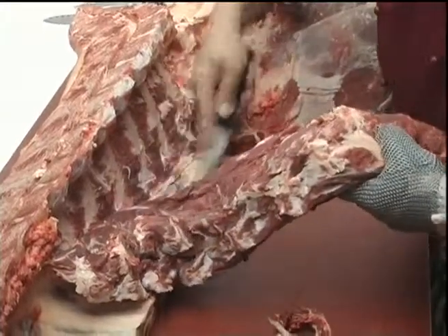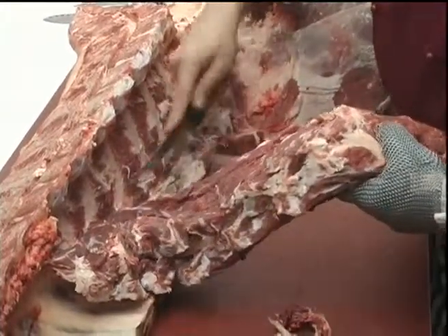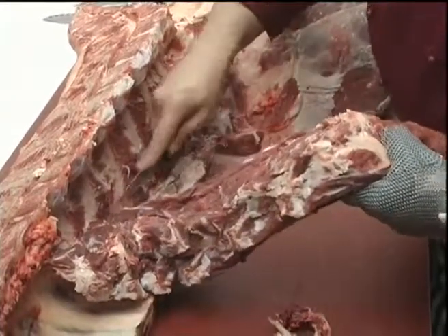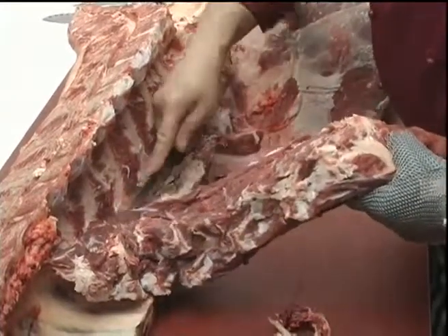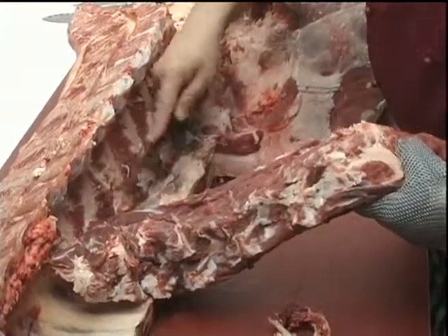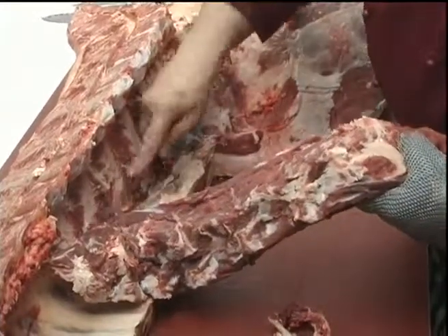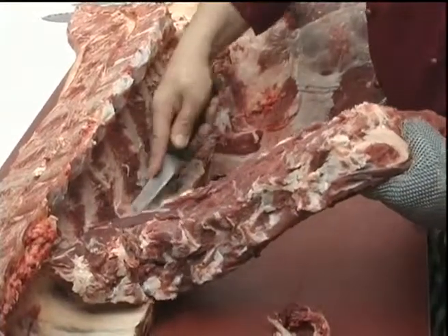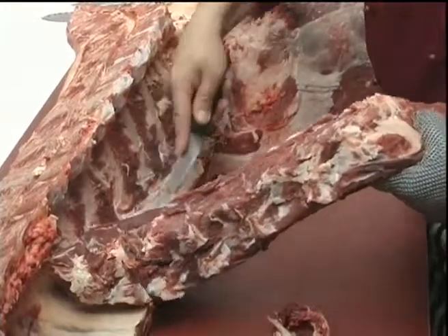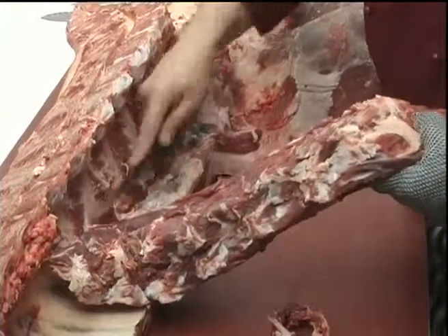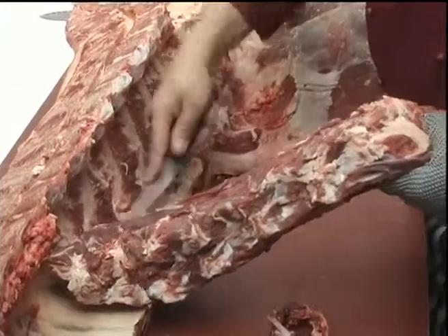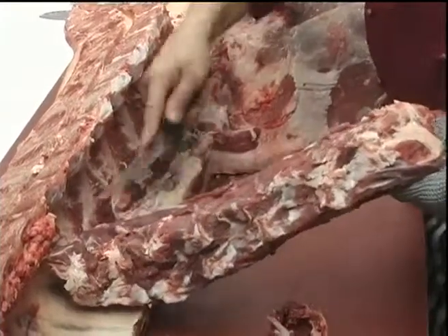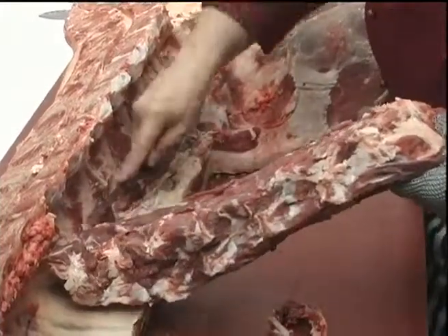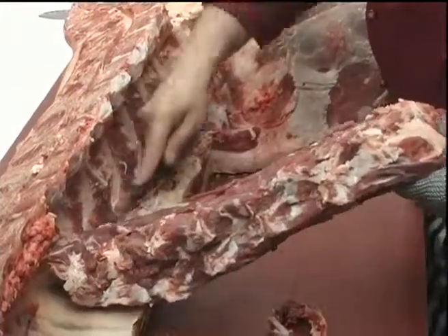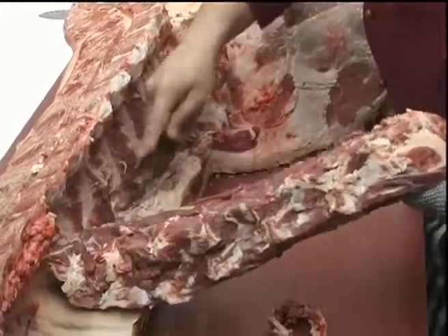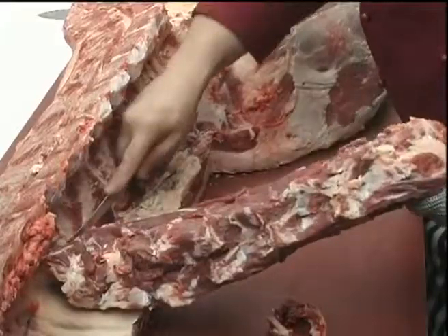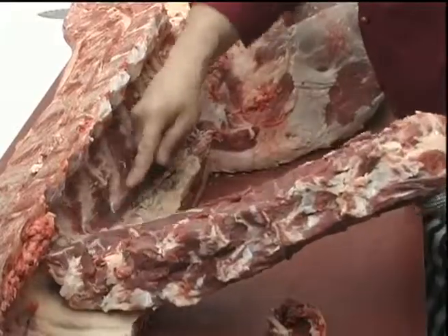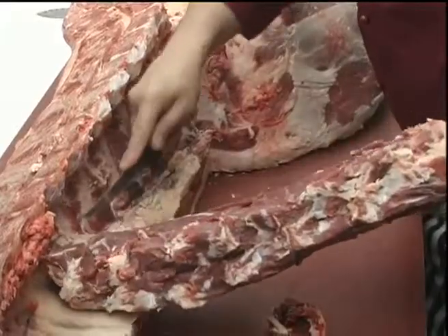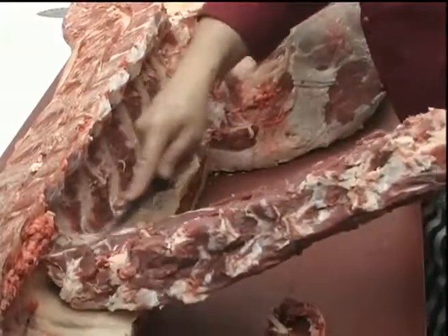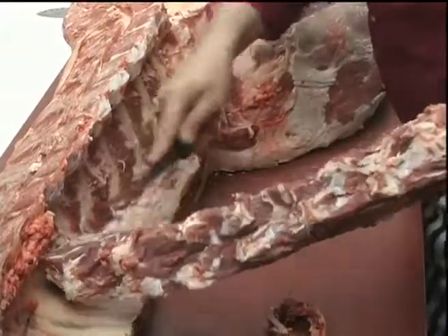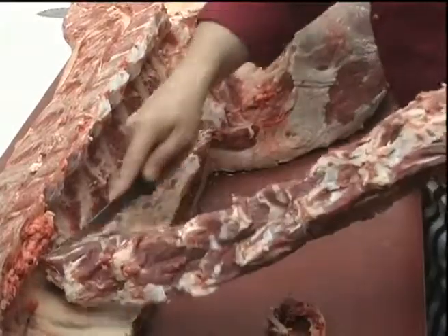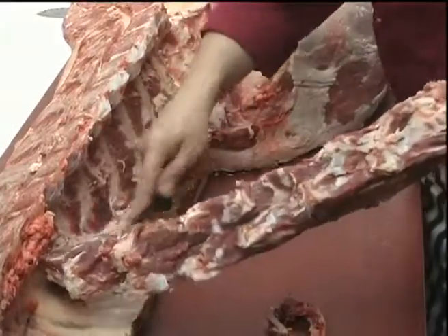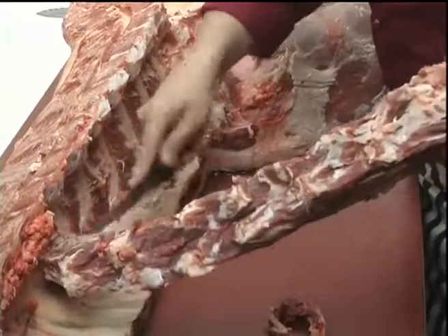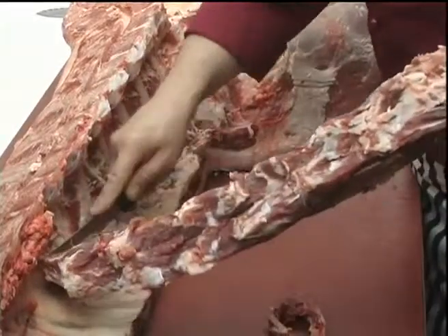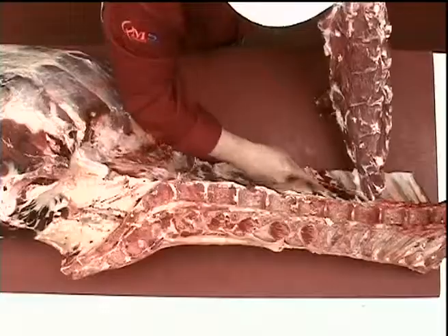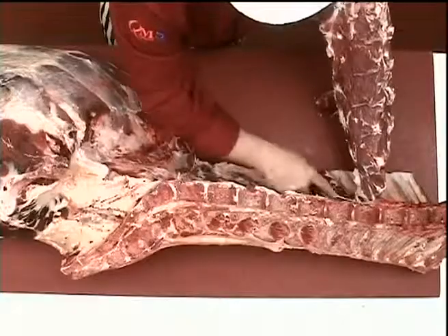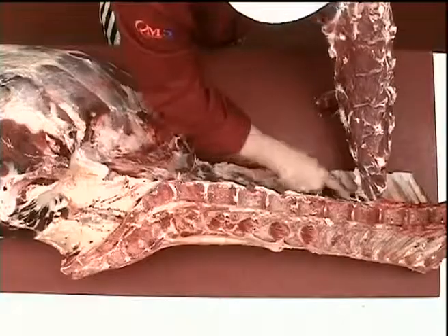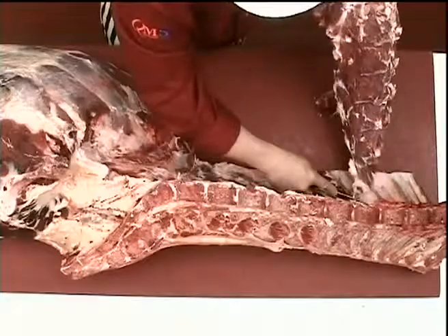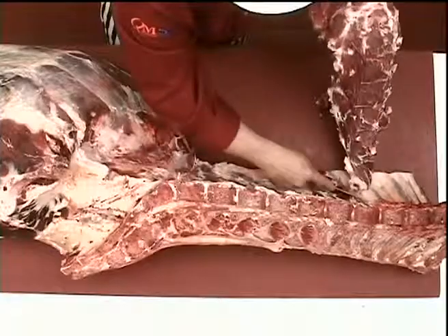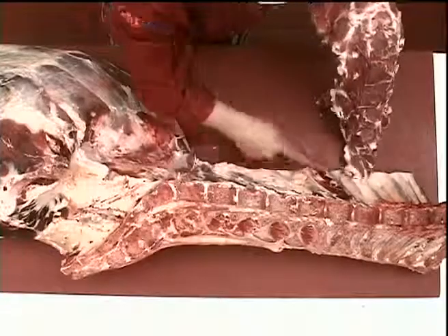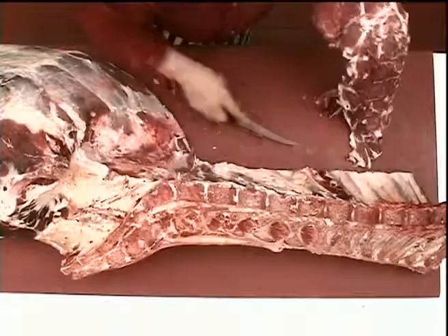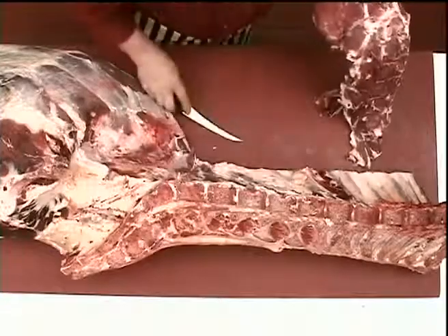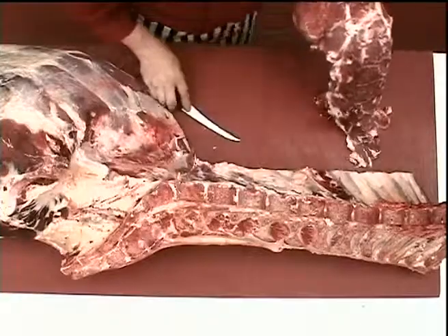The fillet now can be removed intact away from the sirloin.